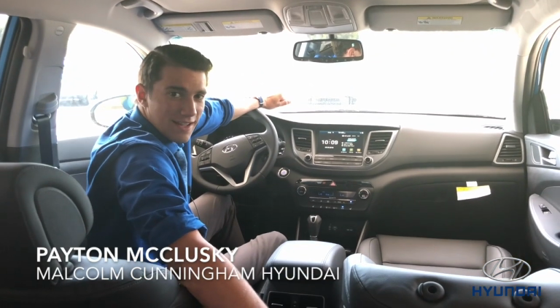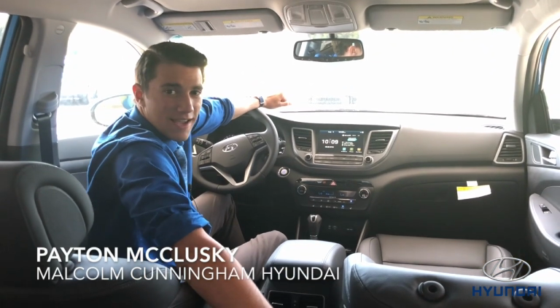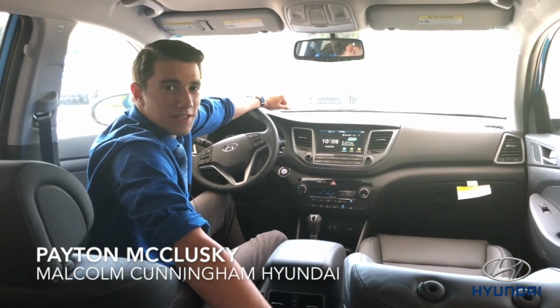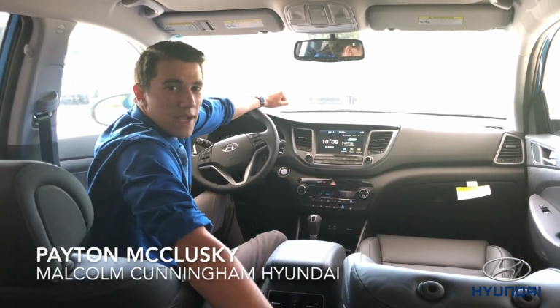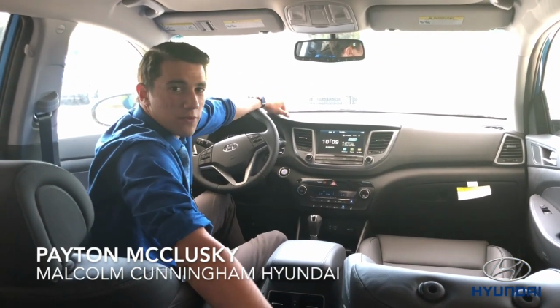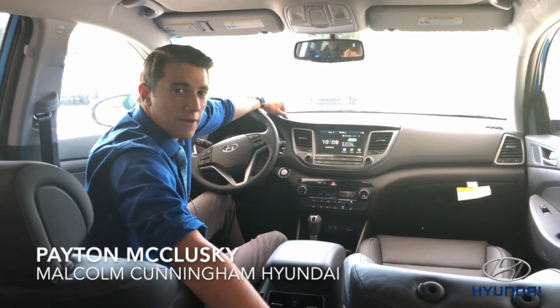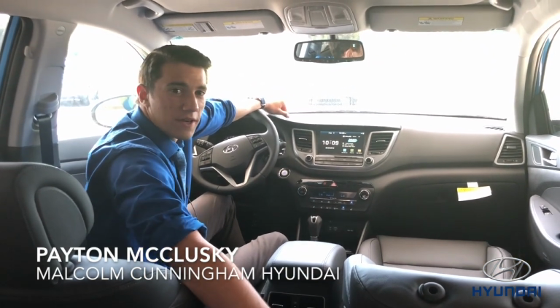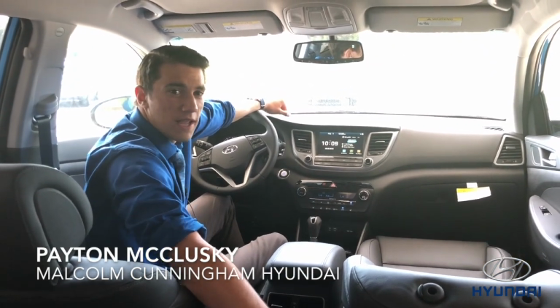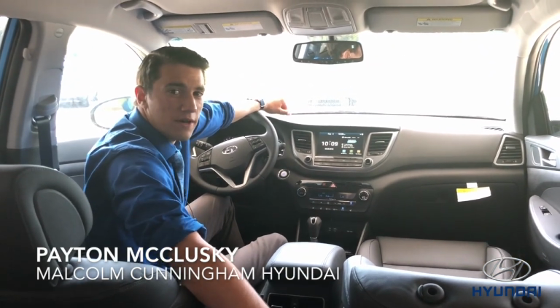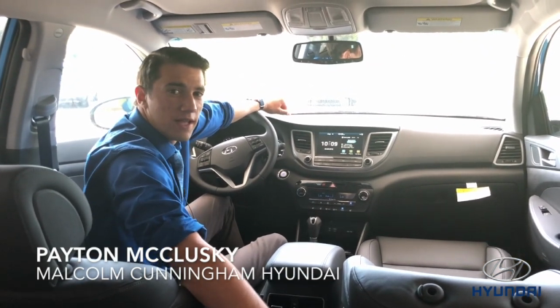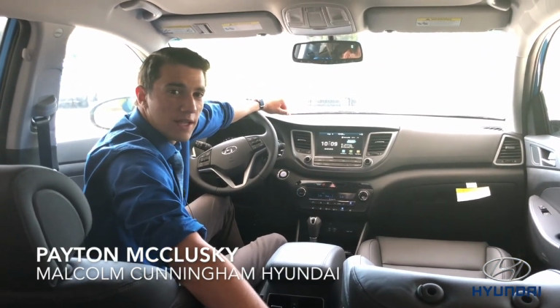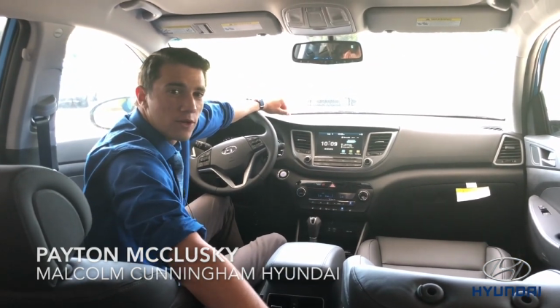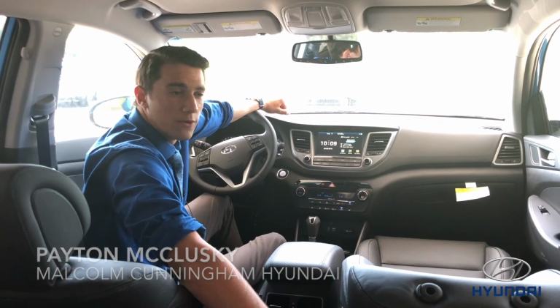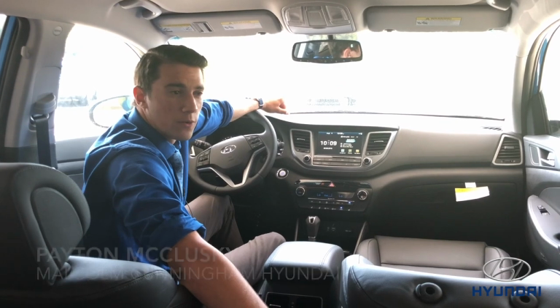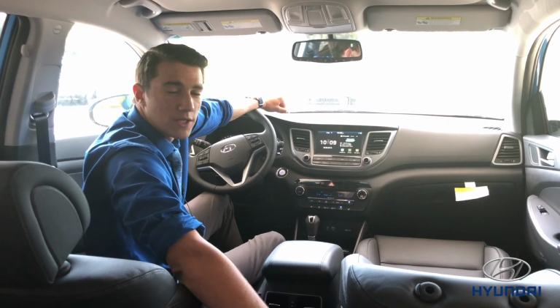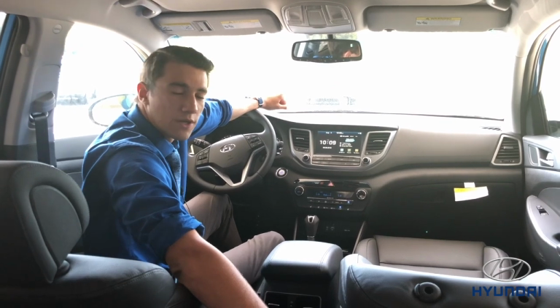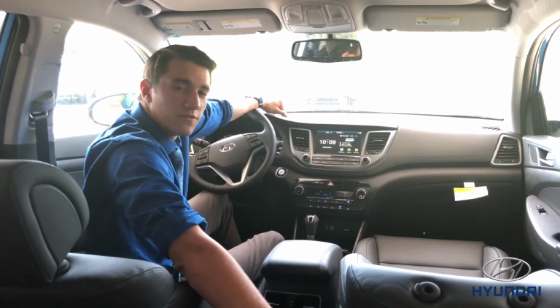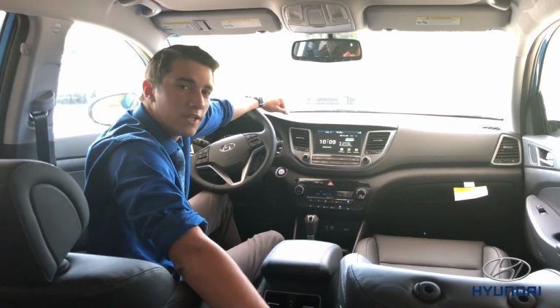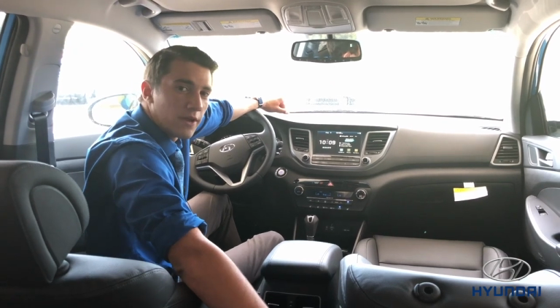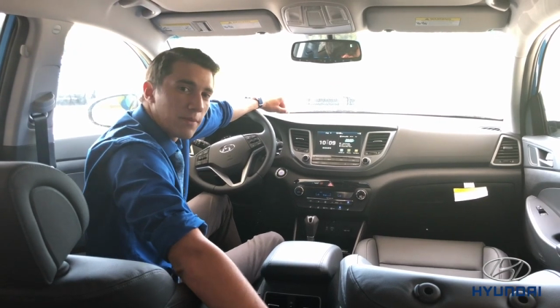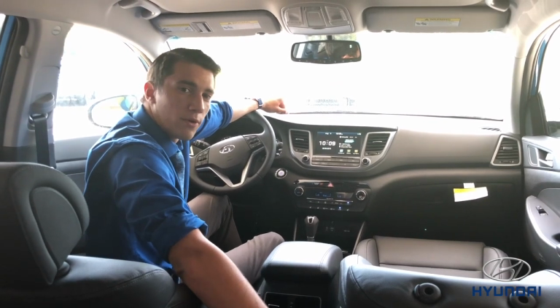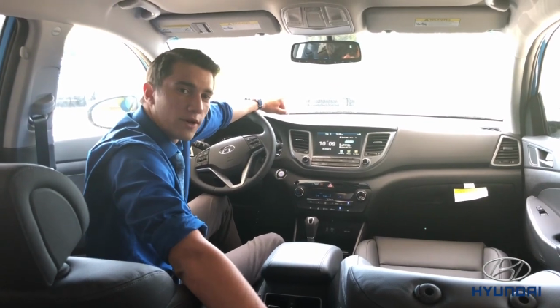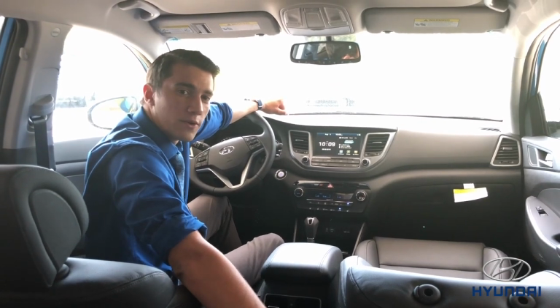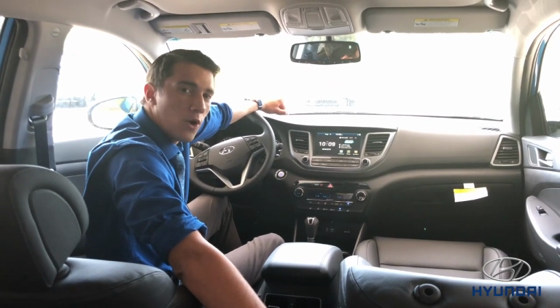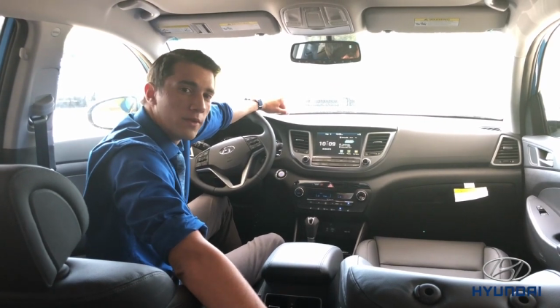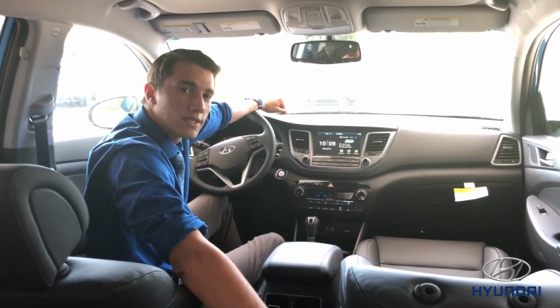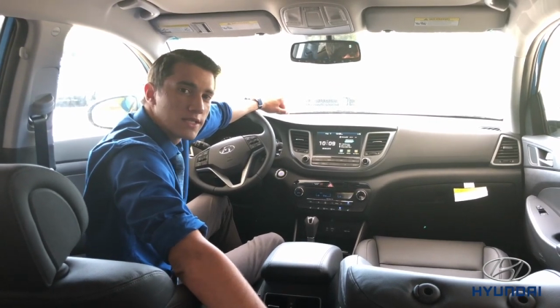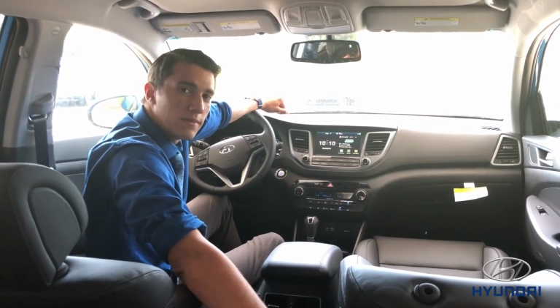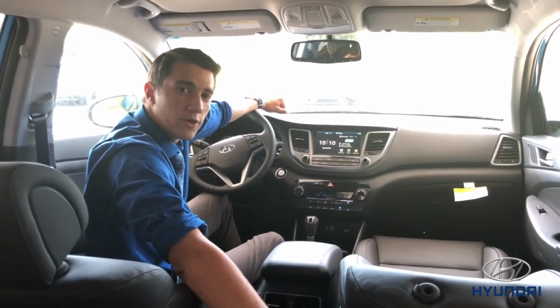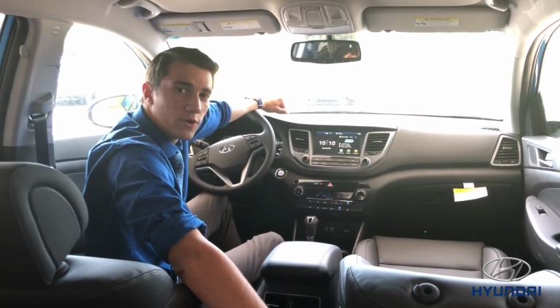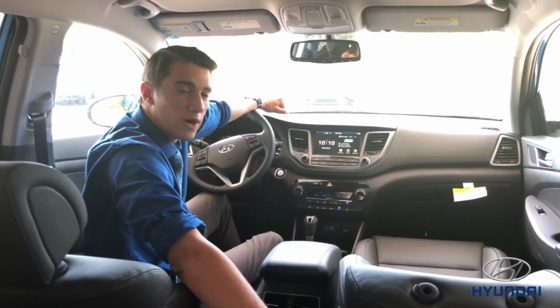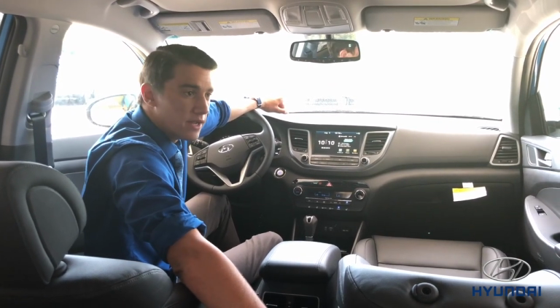Hey, this is Peyton with Mountain Cunningham Hyundai, and we're going to do a quick instructional video on how to program your Homelink system in your new Hyundai.